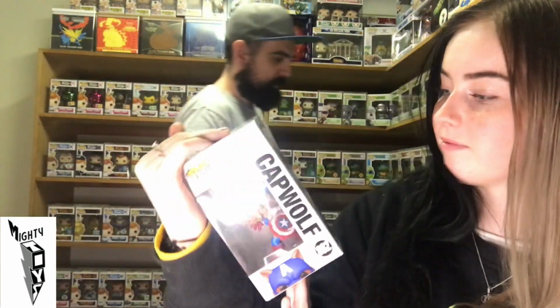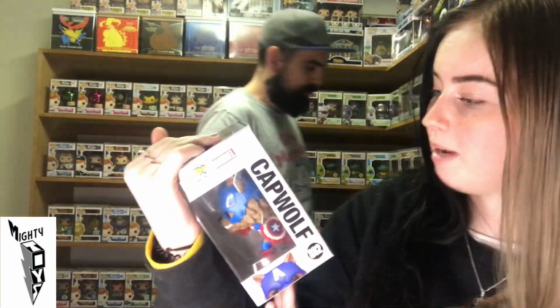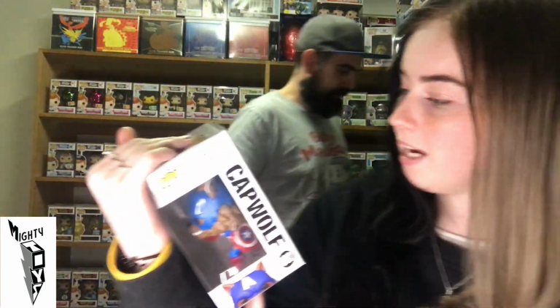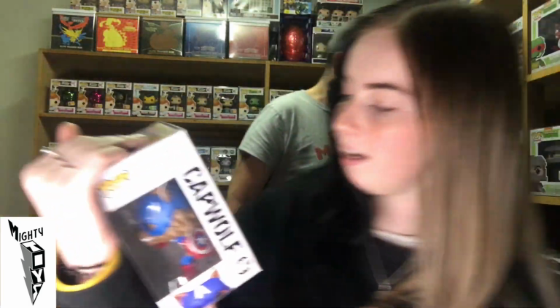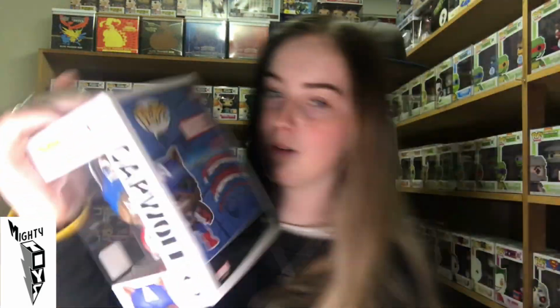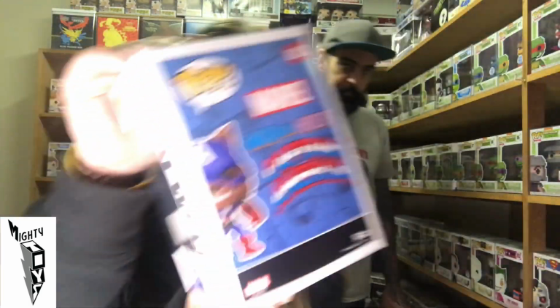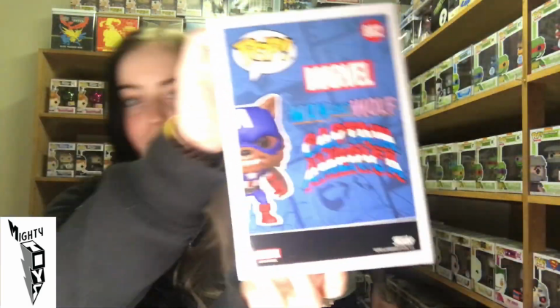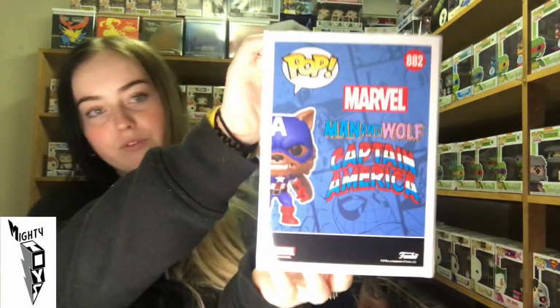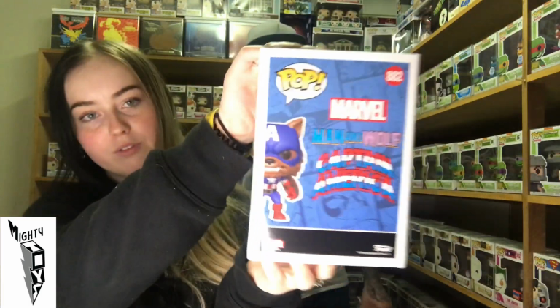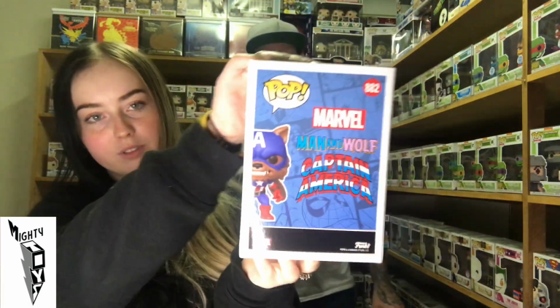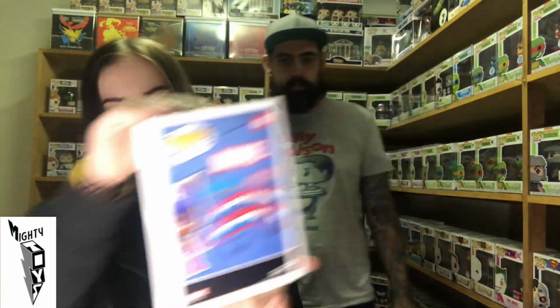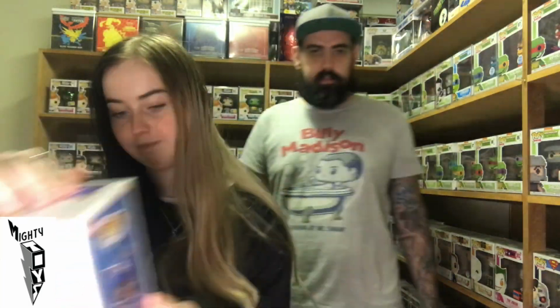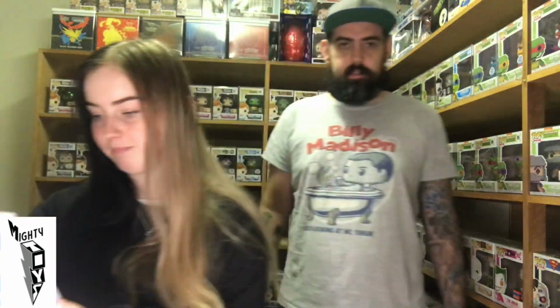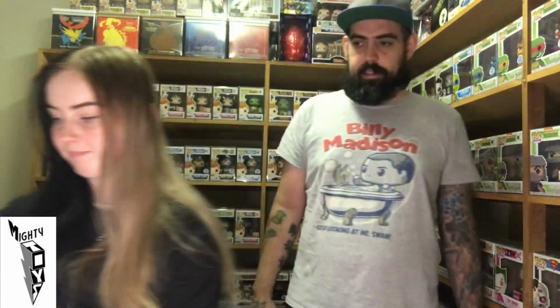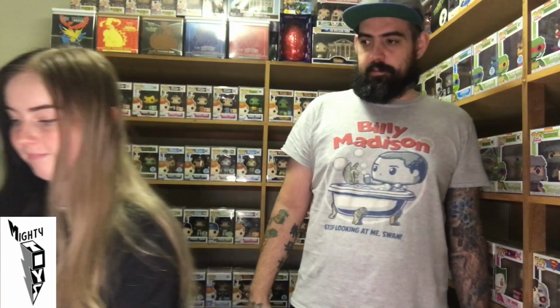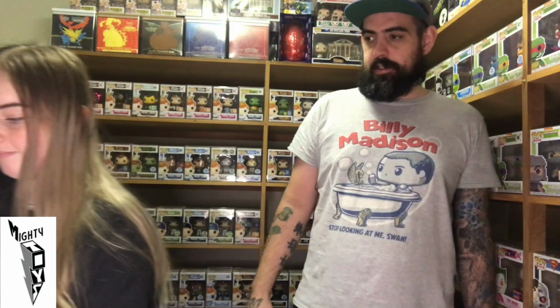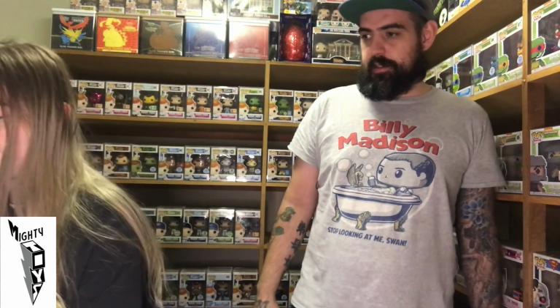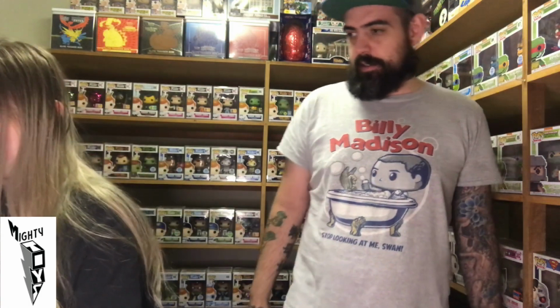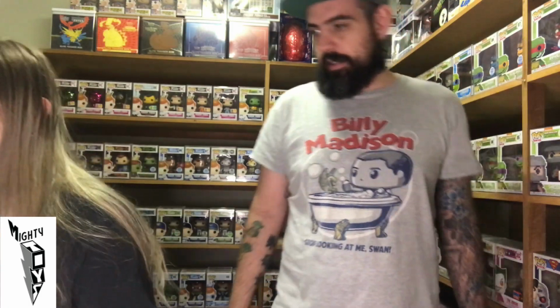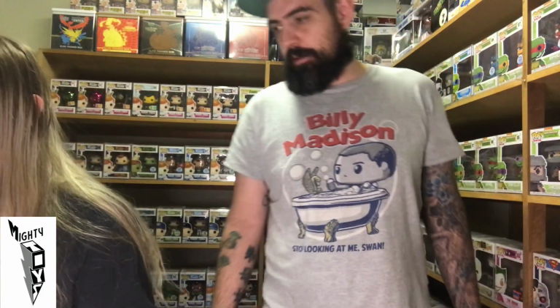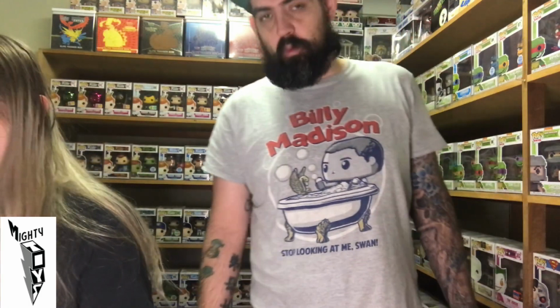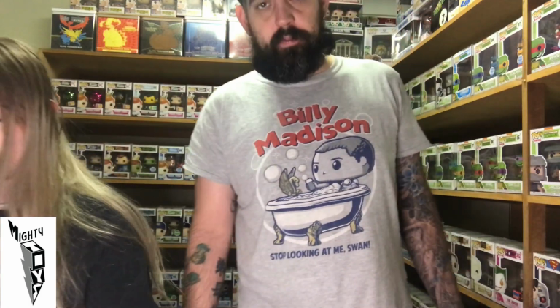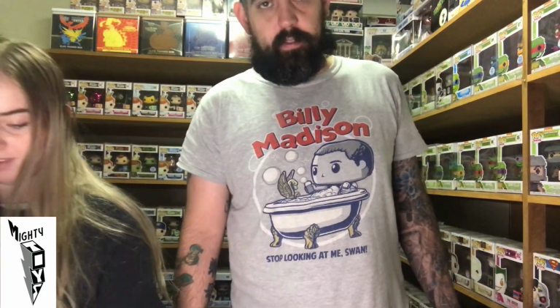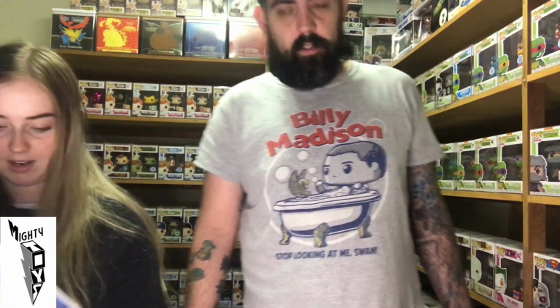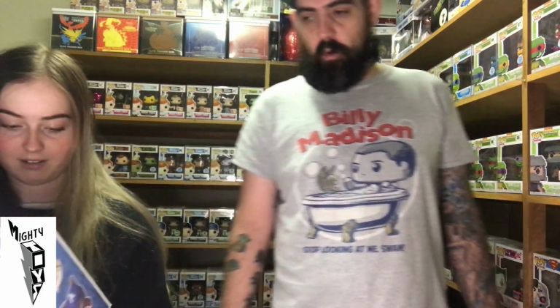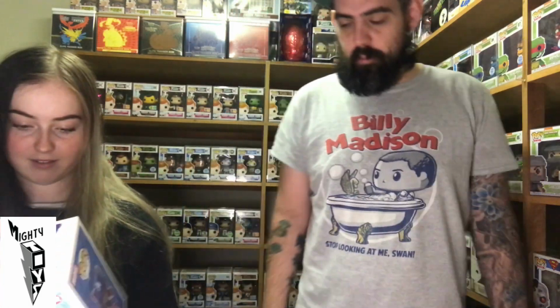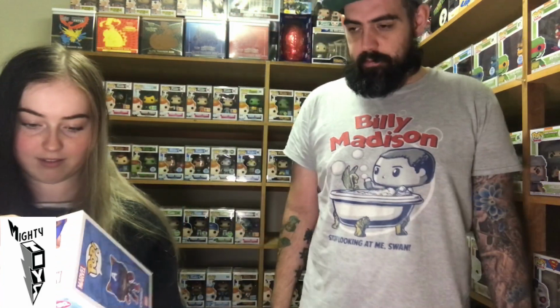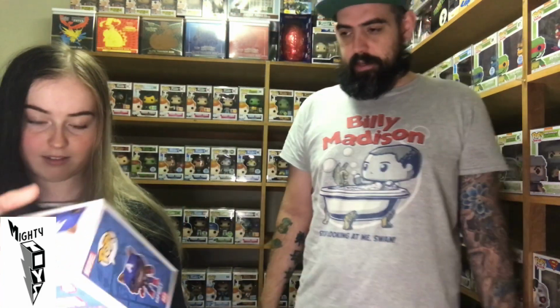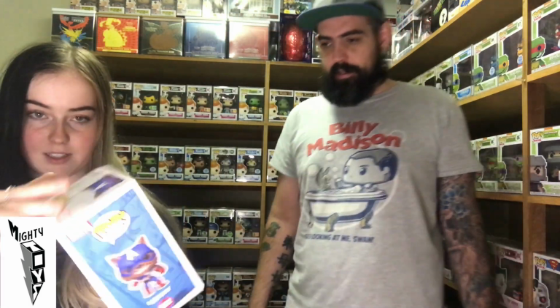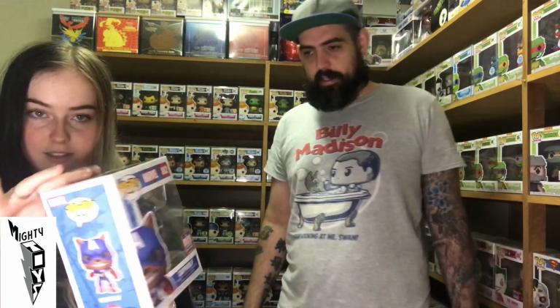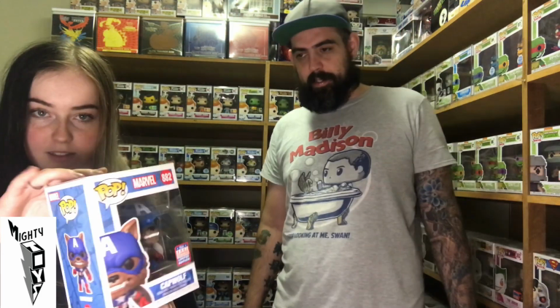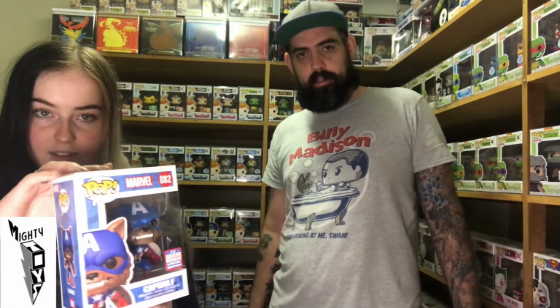Man-Wolf — he's pretty sick. I want the Wolf Freddy that's coming out.